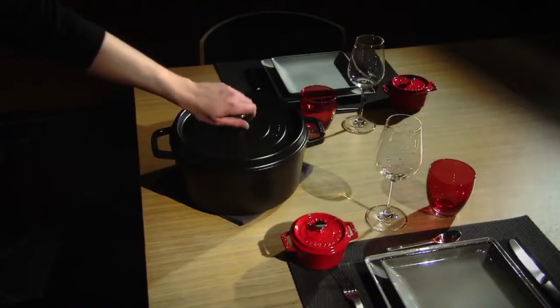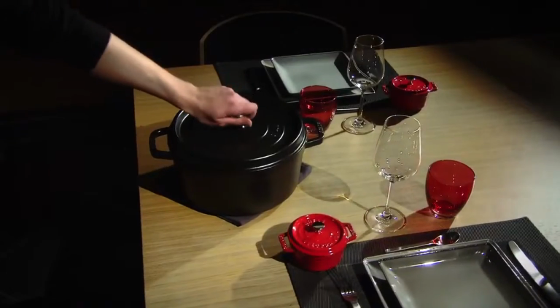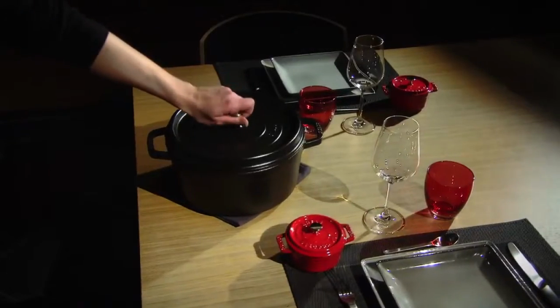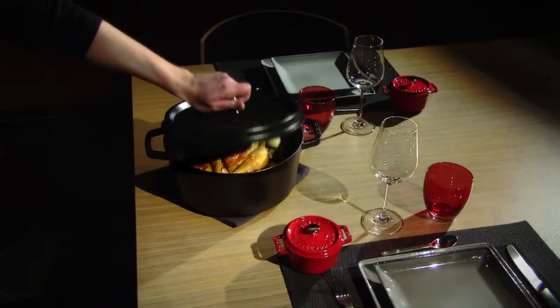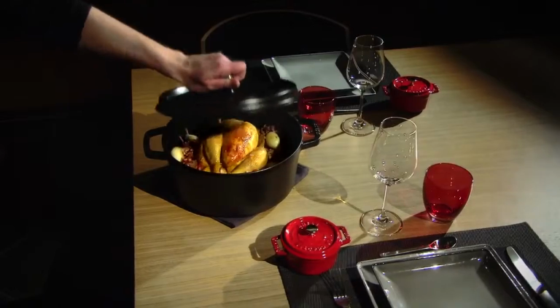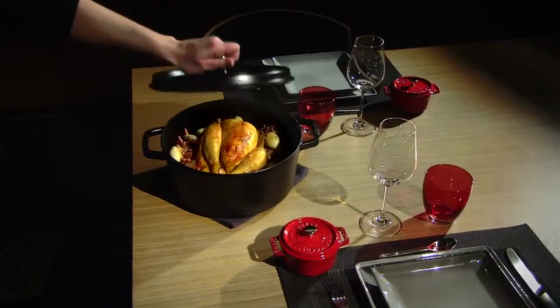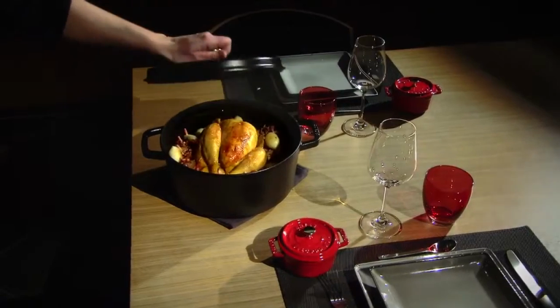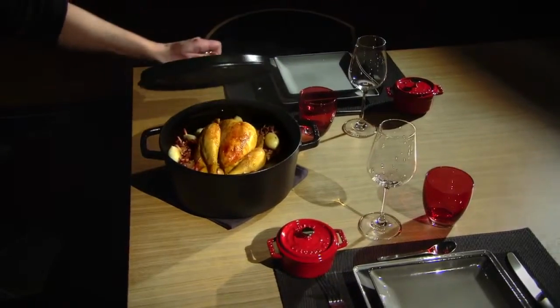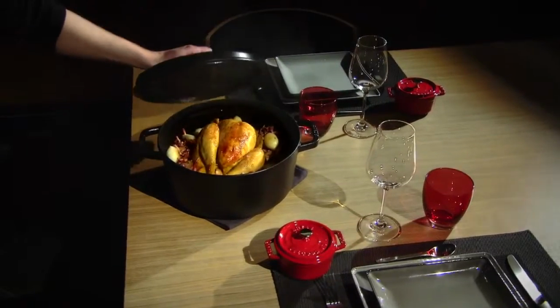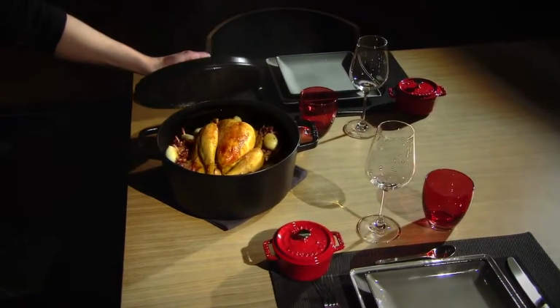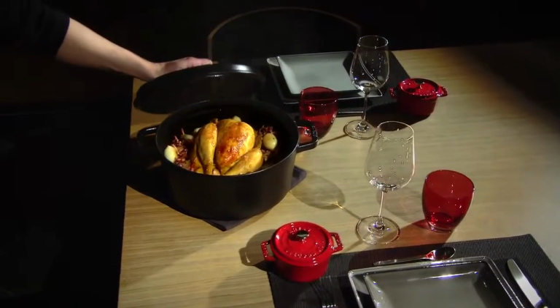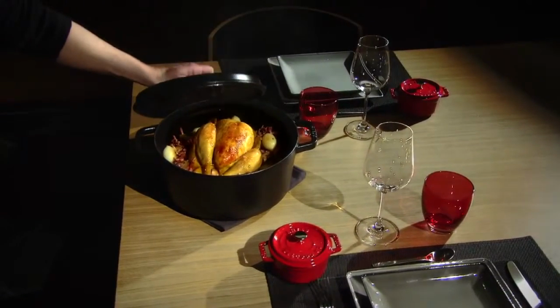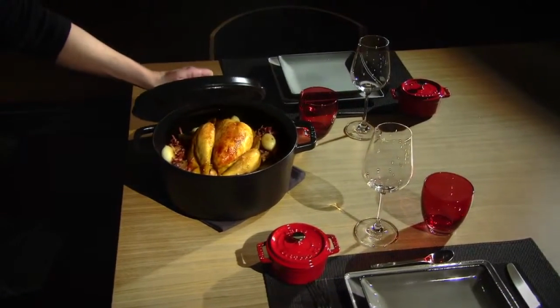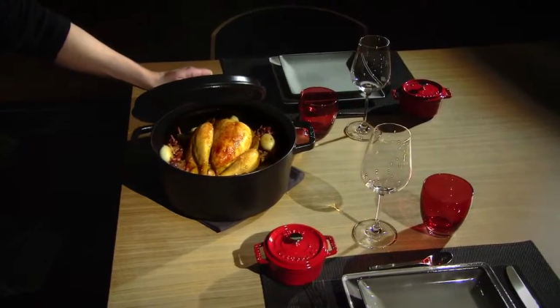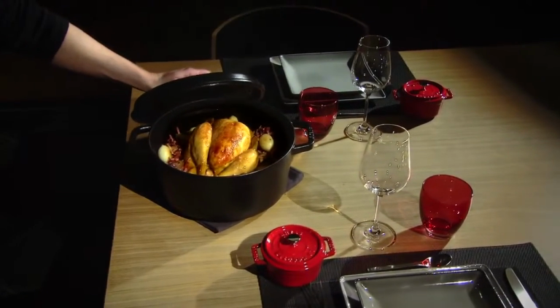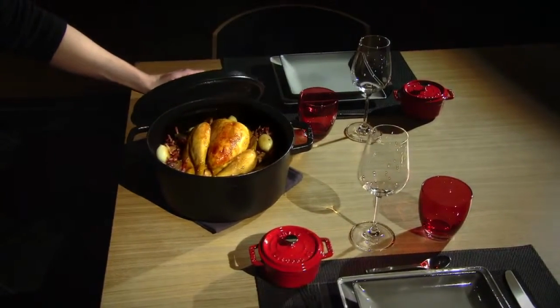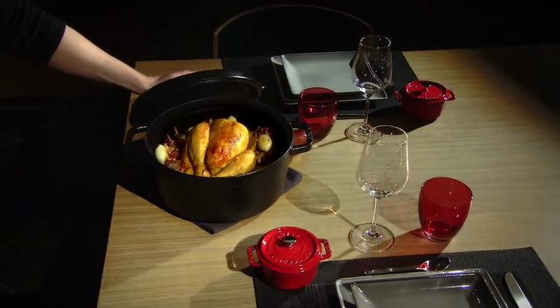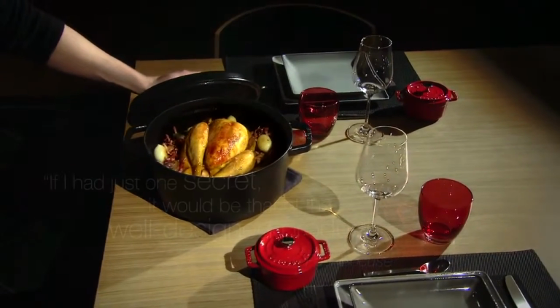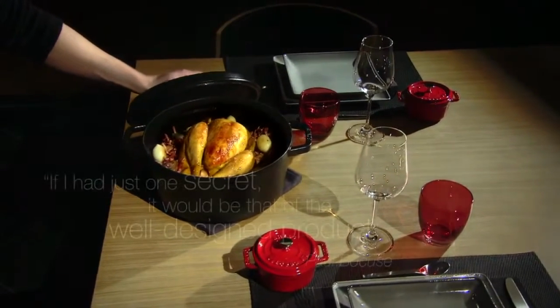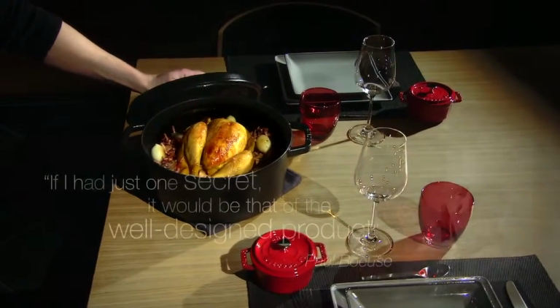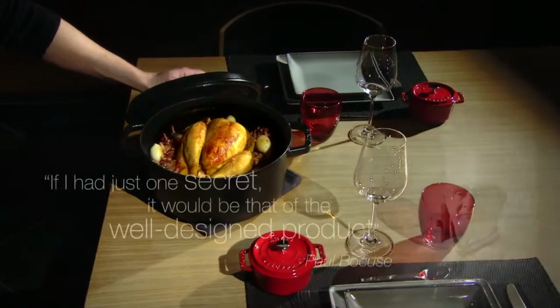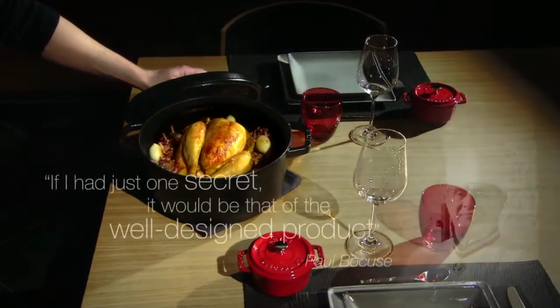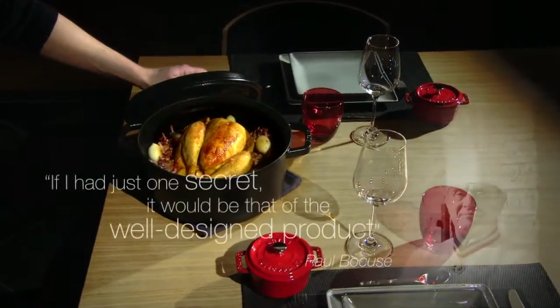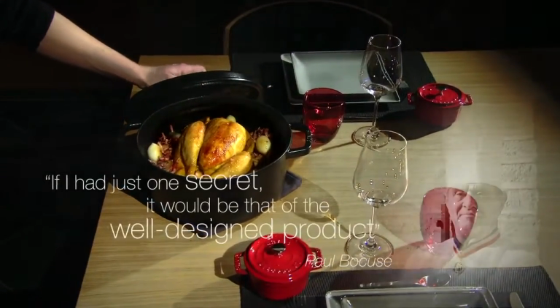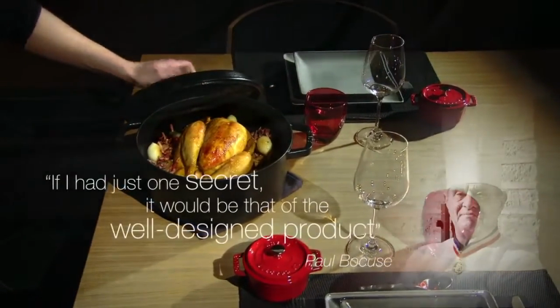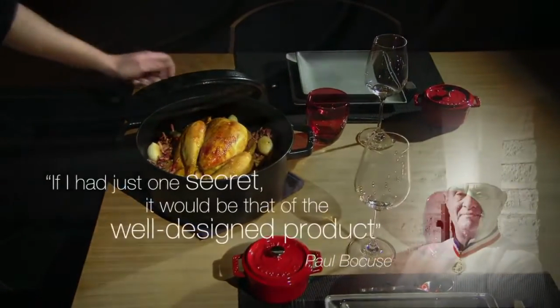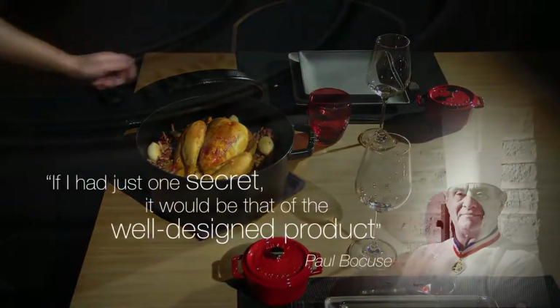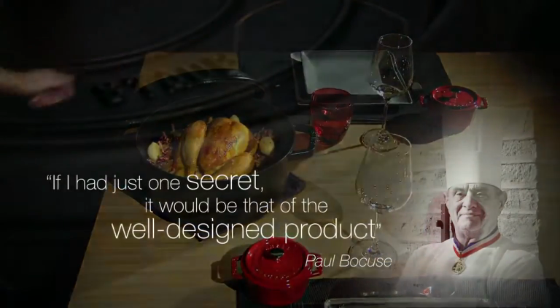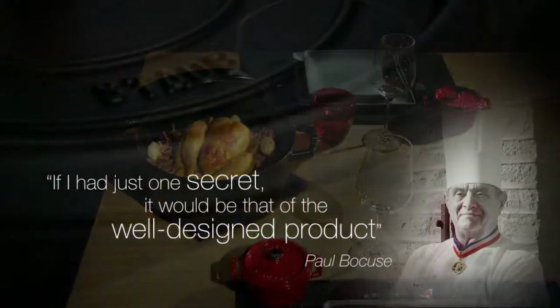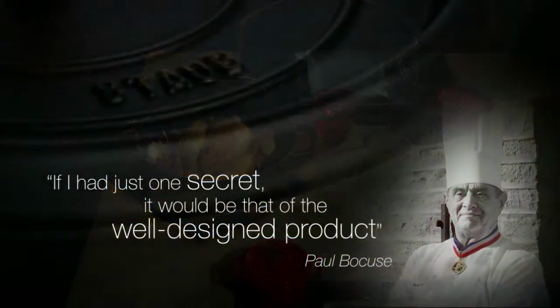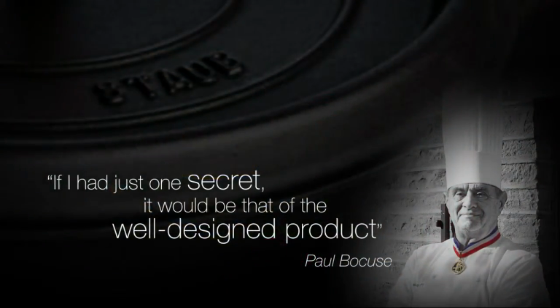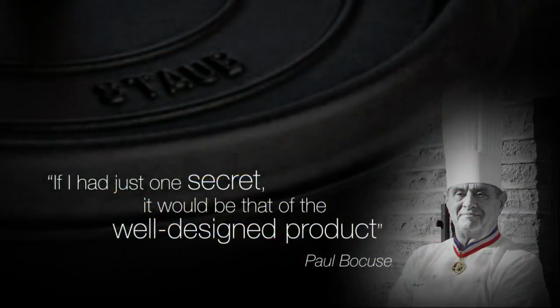It's no coincidence that Staub is the preferred brand of the greatest chefs across the world.